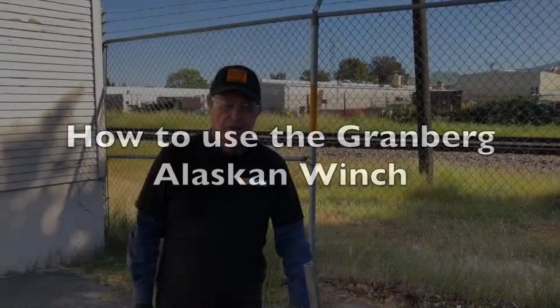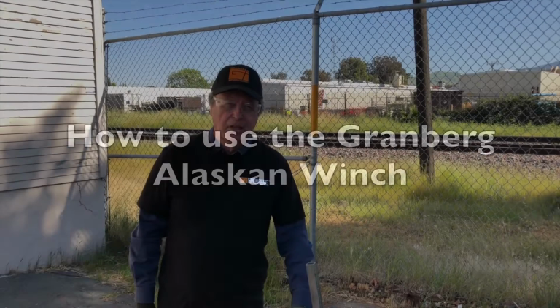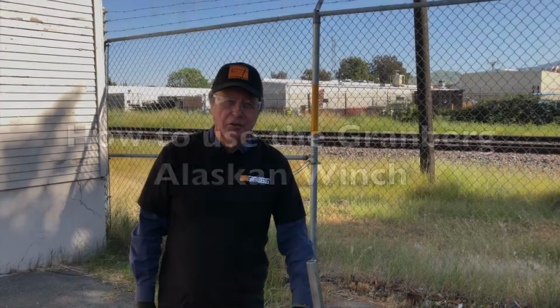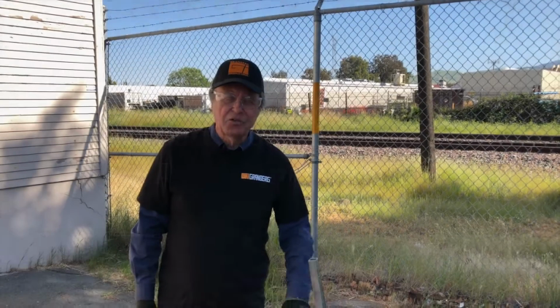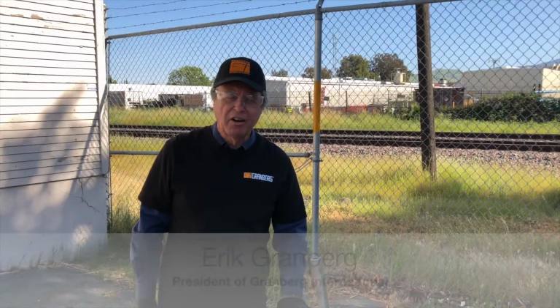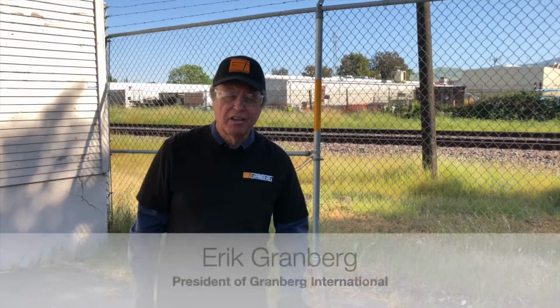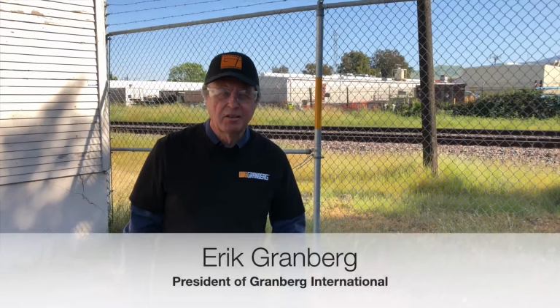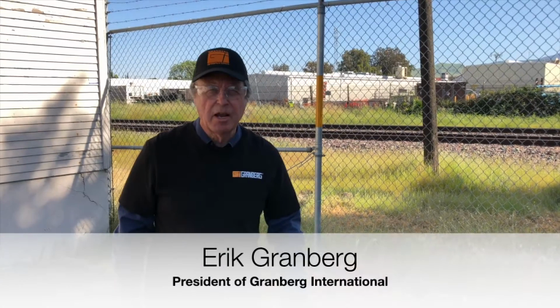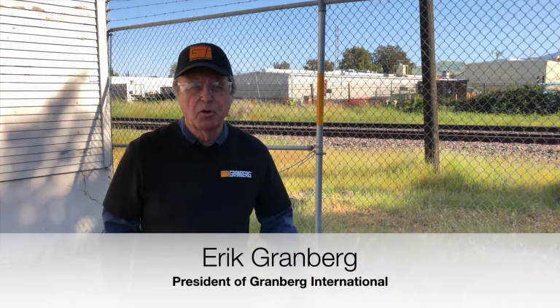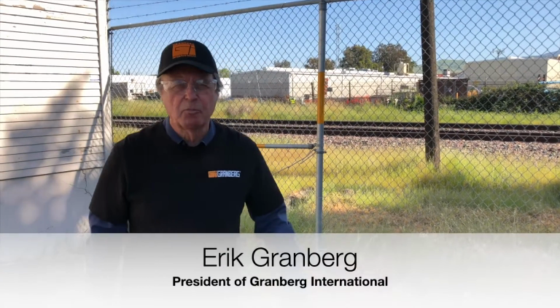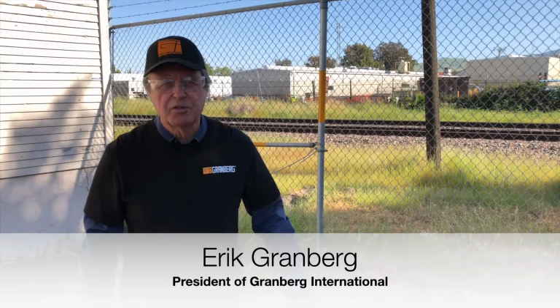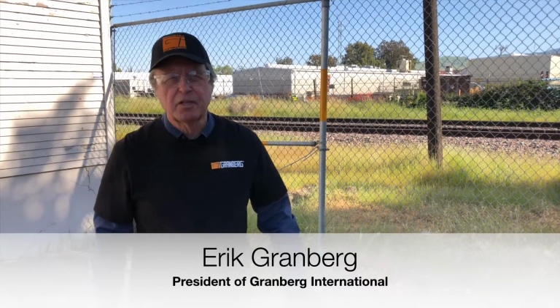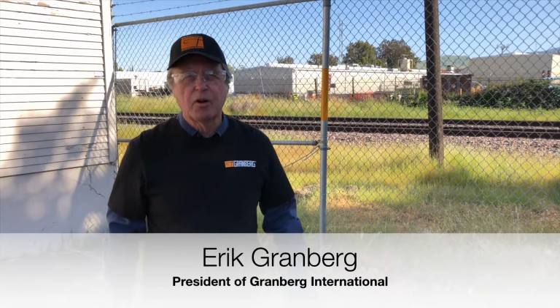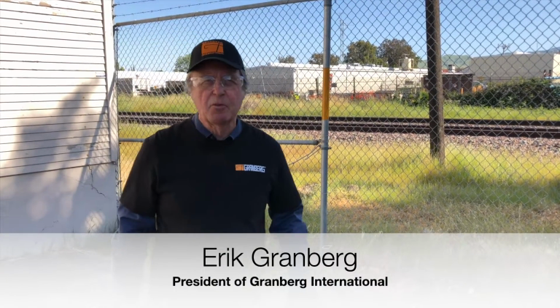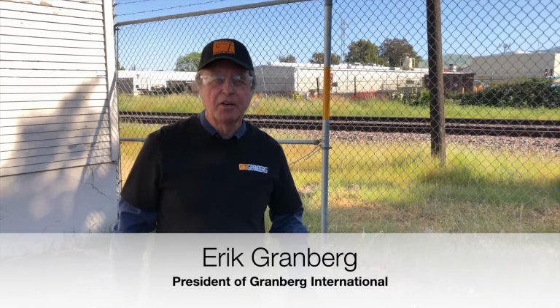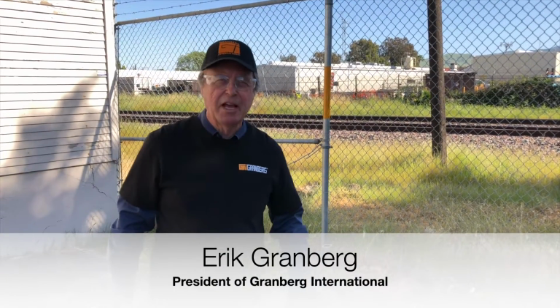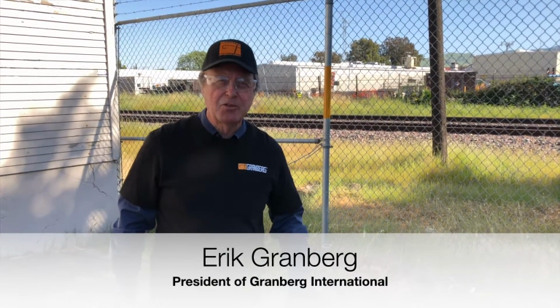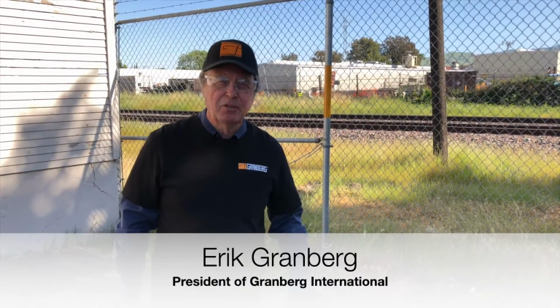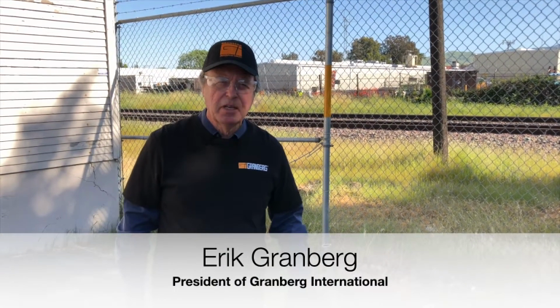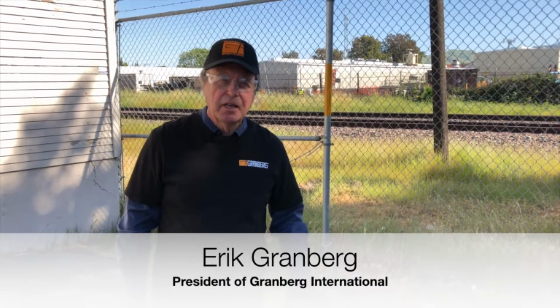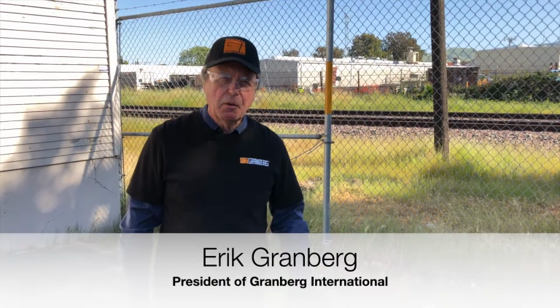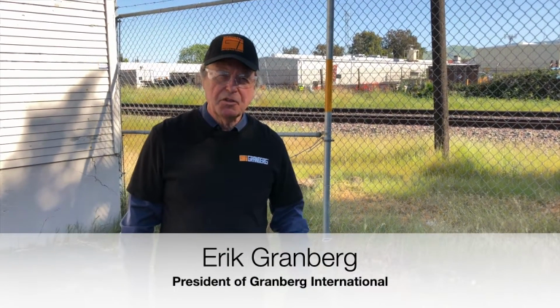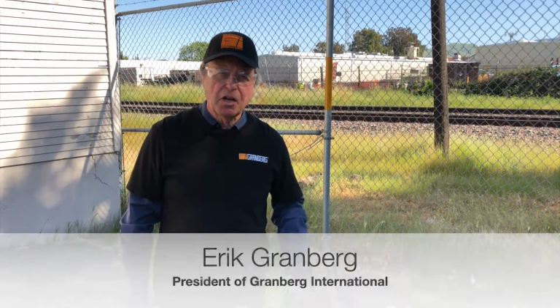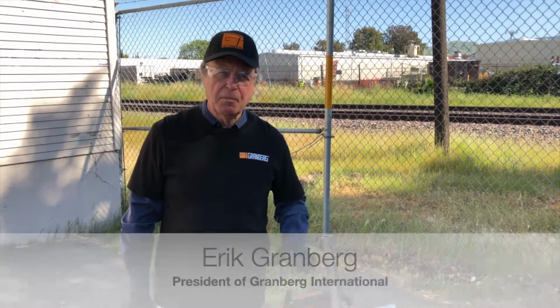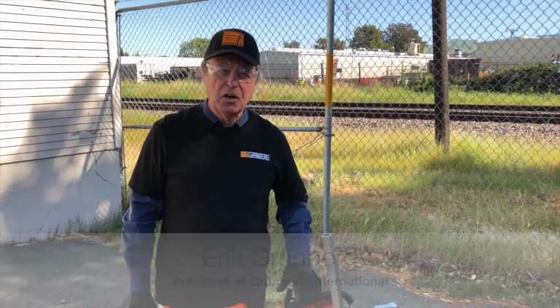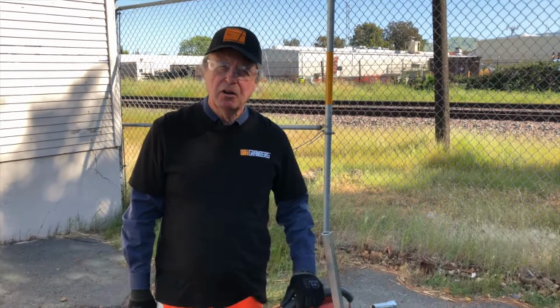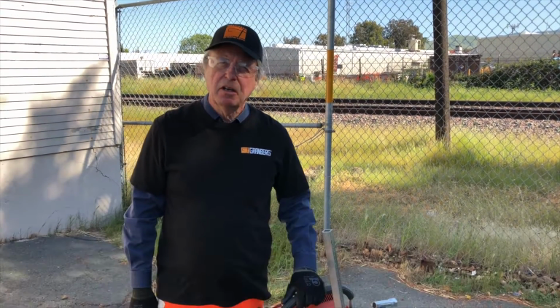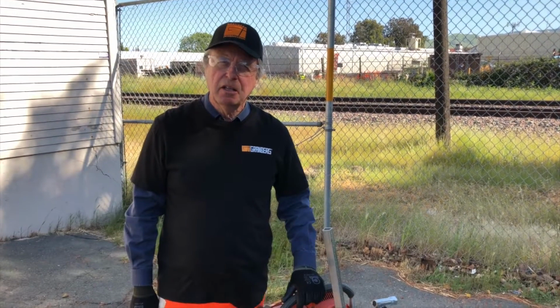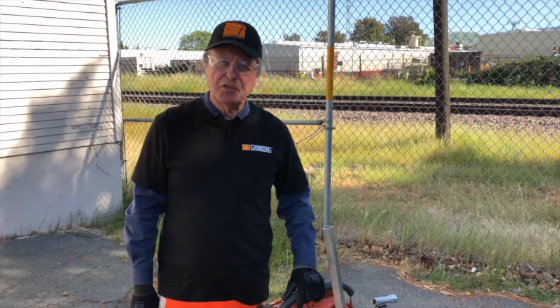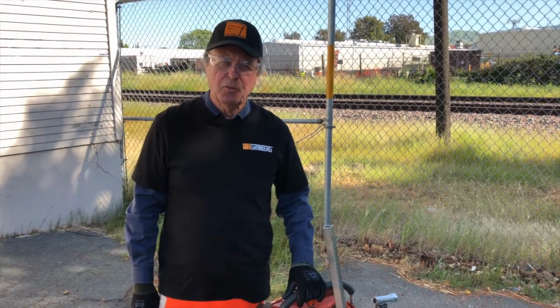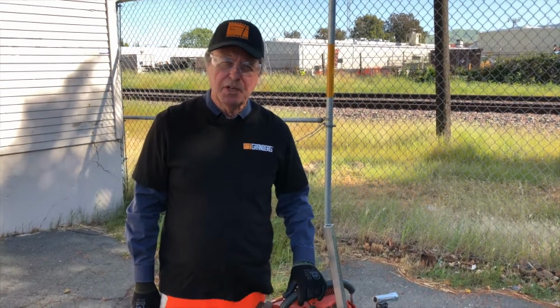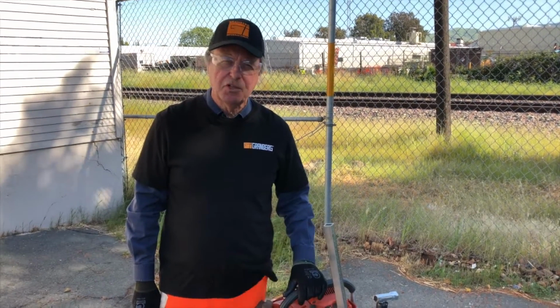Hello, this is Eric Granberg, President of Granberg International, and I want to talk about our Alaskan winch.